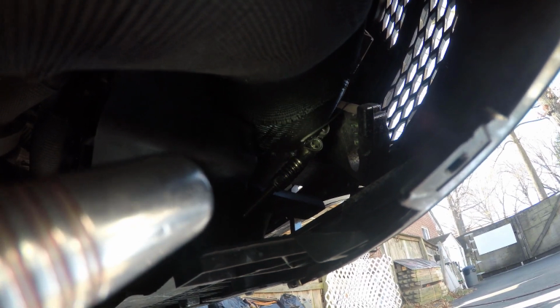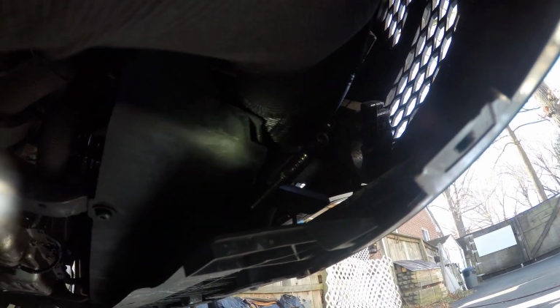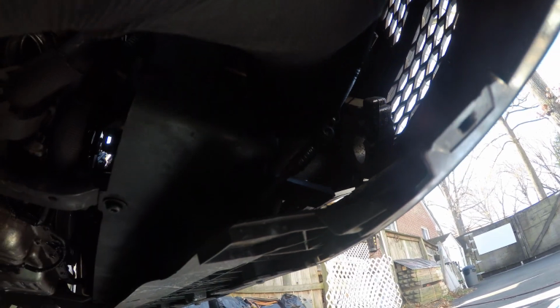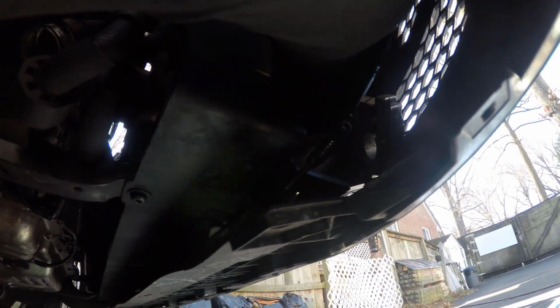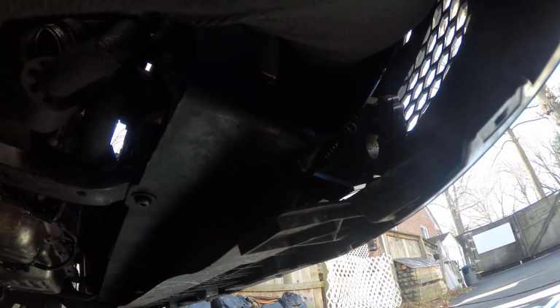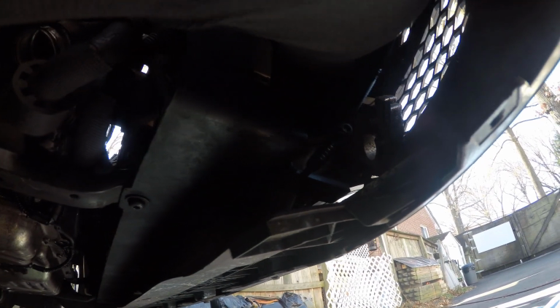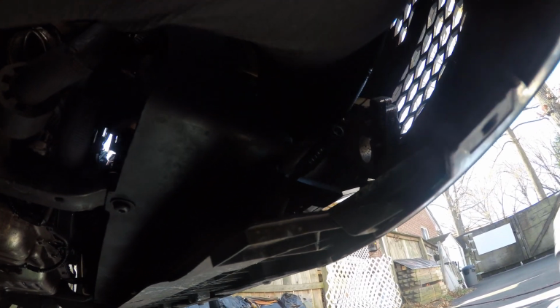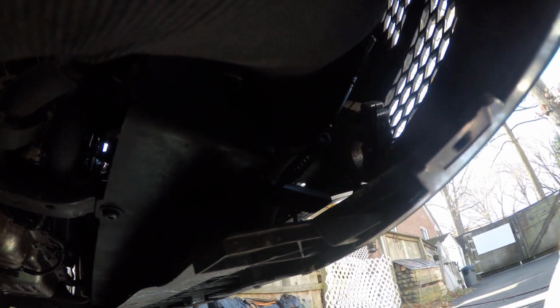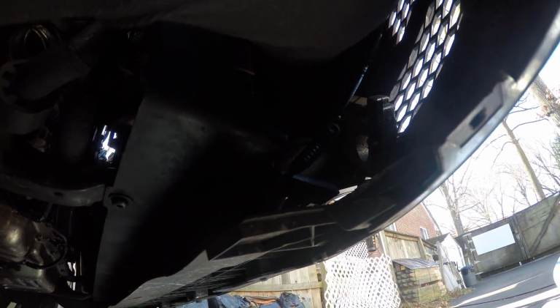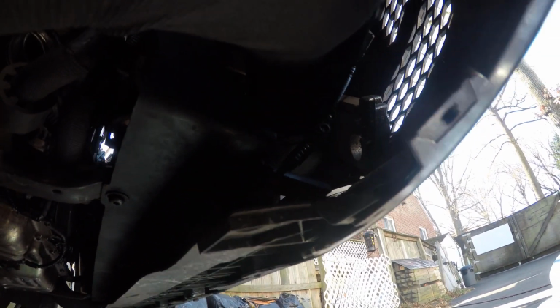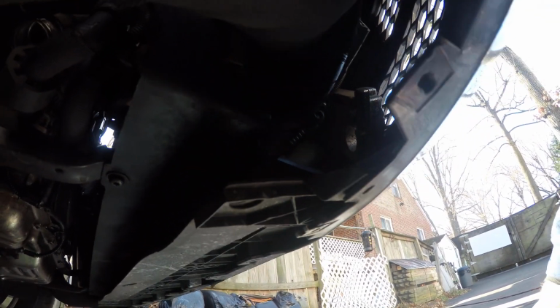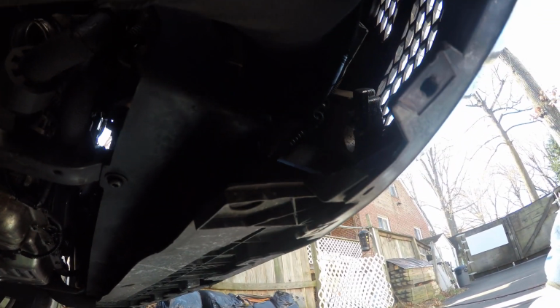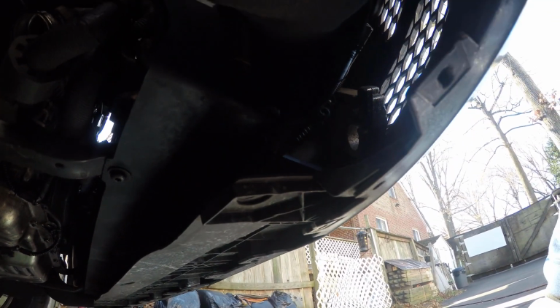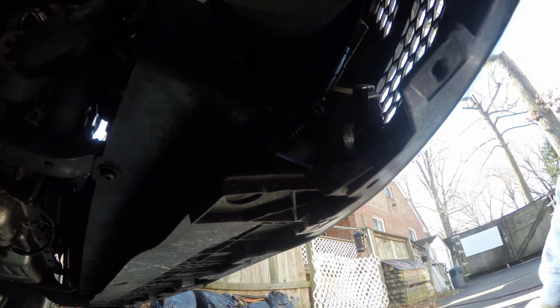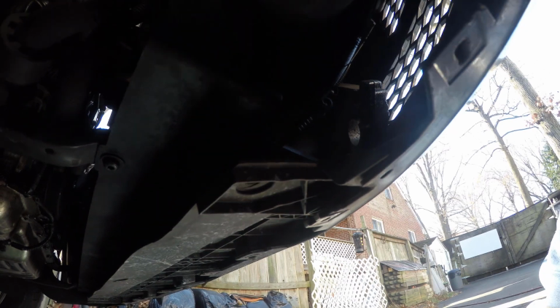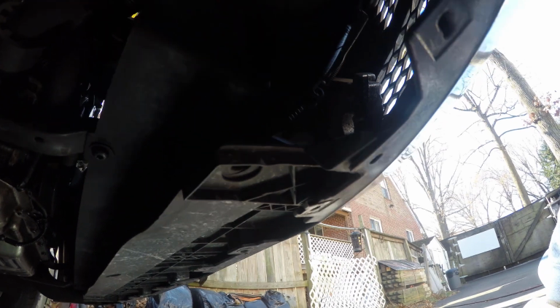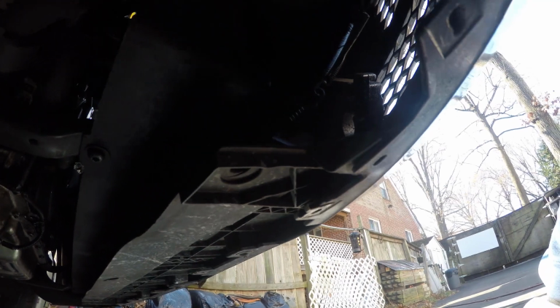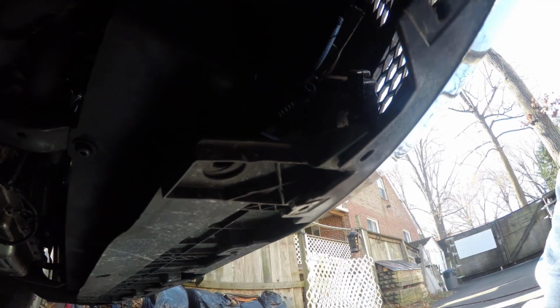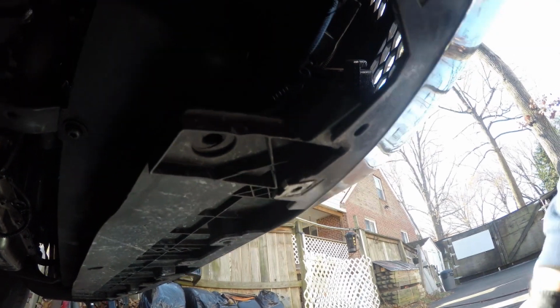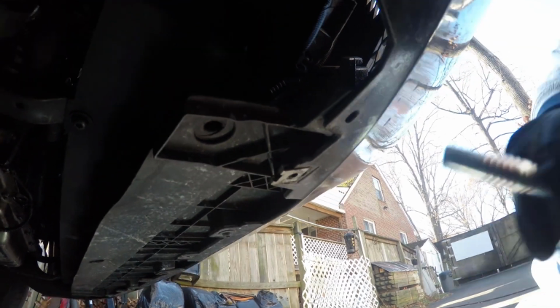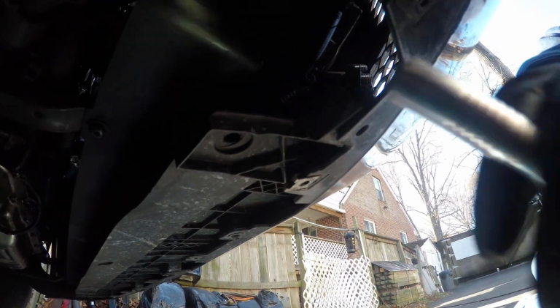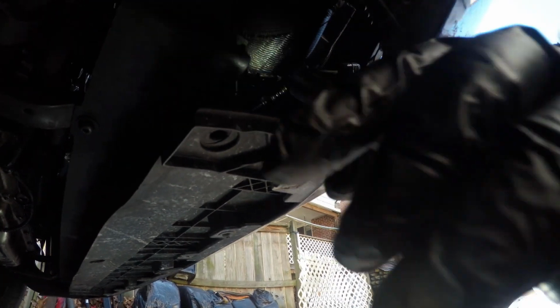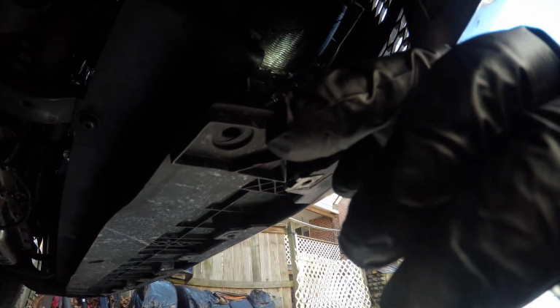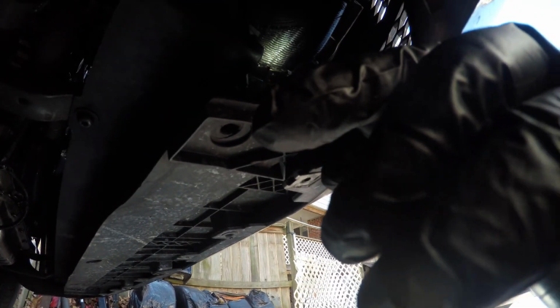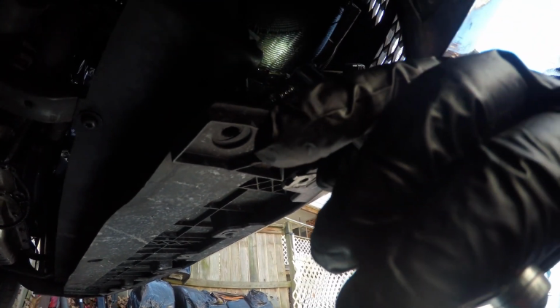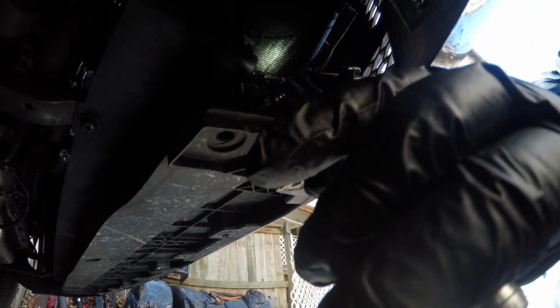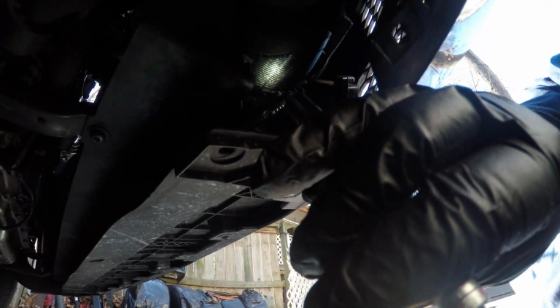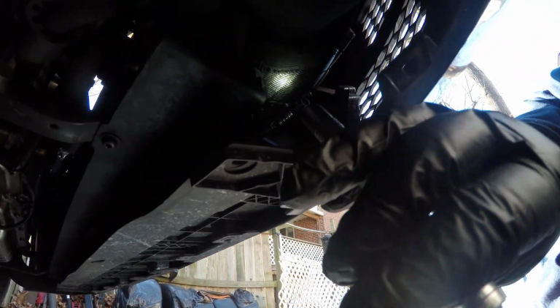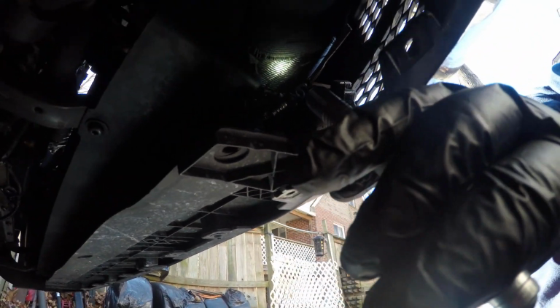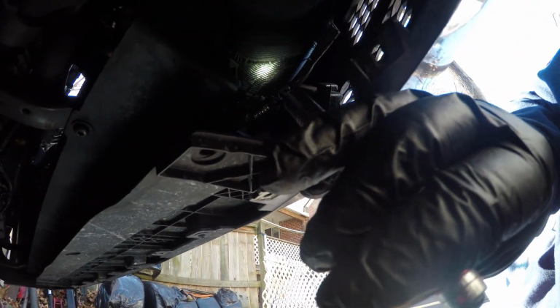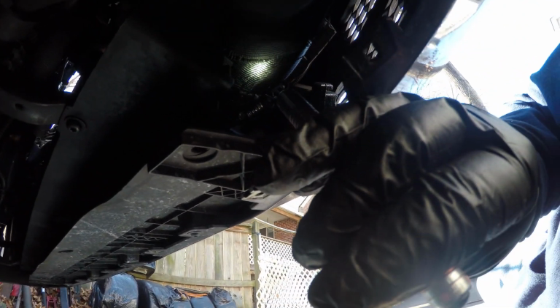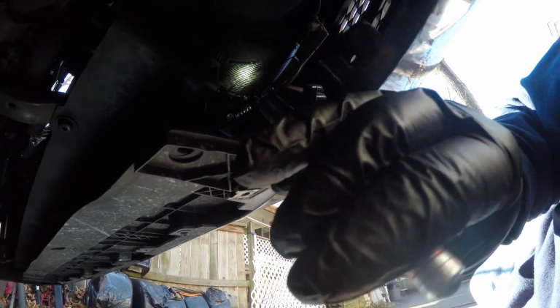Look at that — right in here. I can see where the hose is ripped, right on the side here going to the intercooler. I get to buy new hose. Fun stuff.